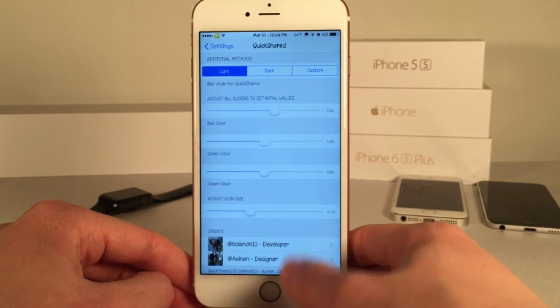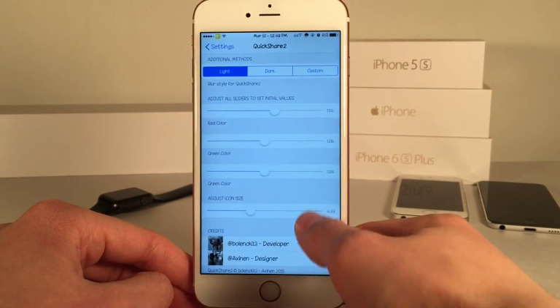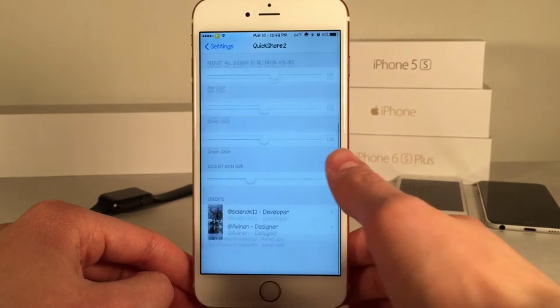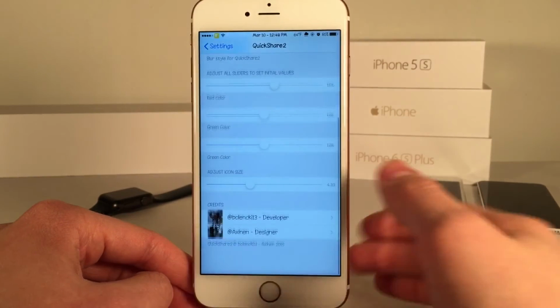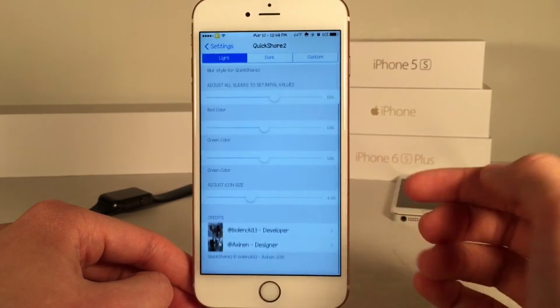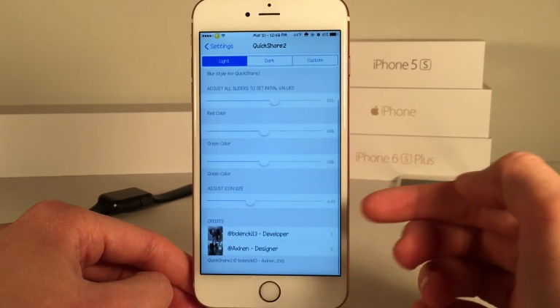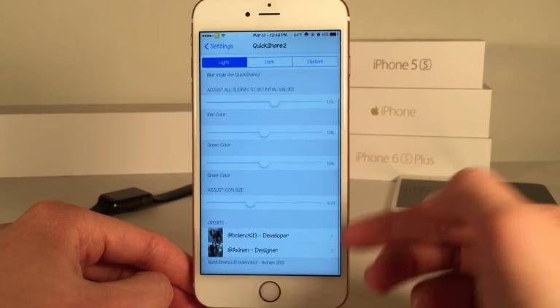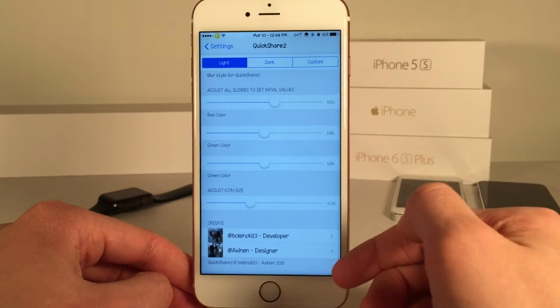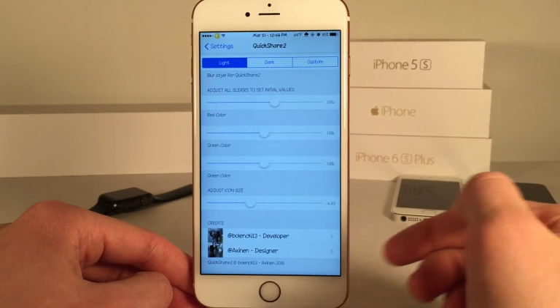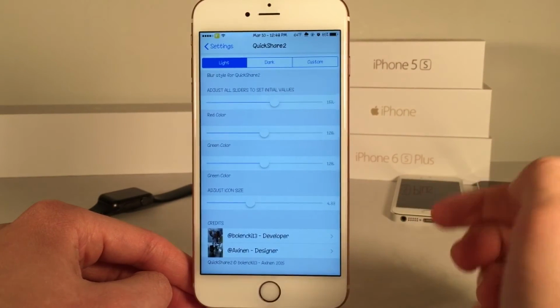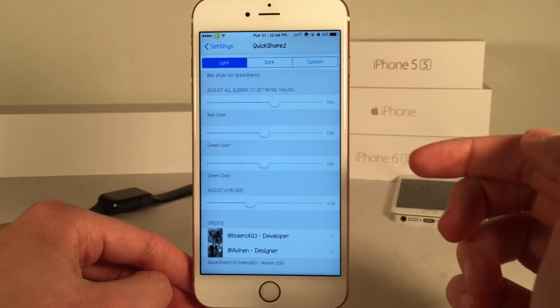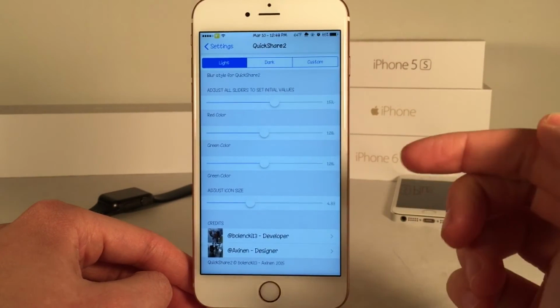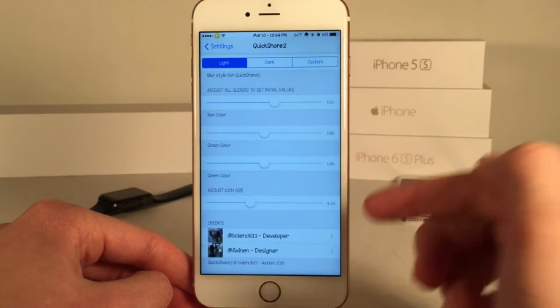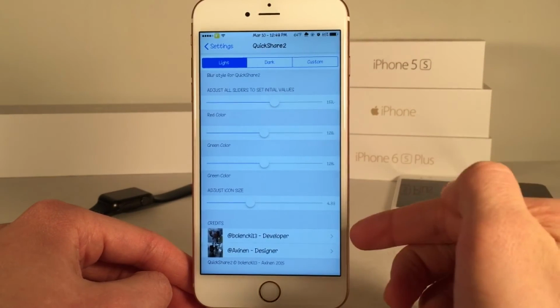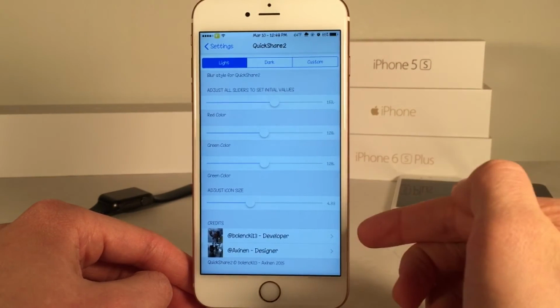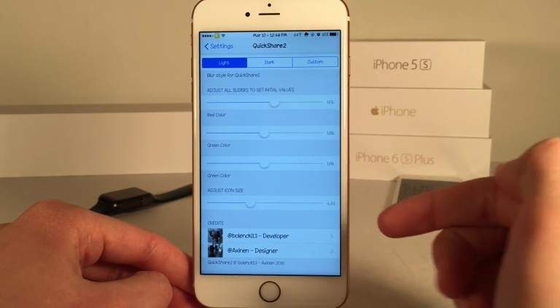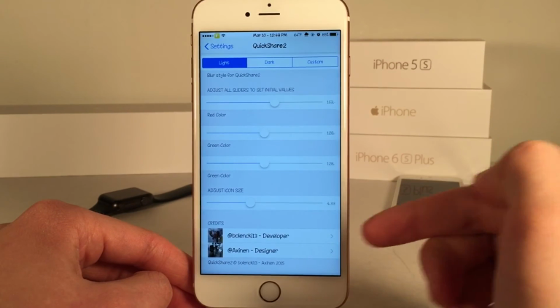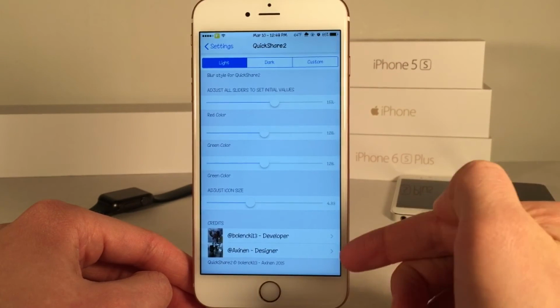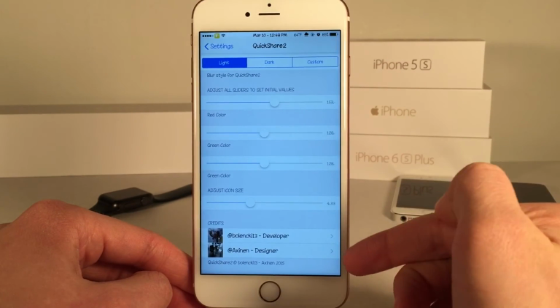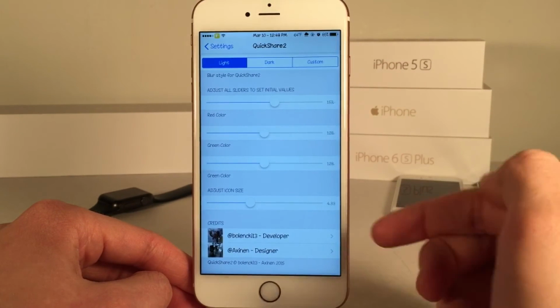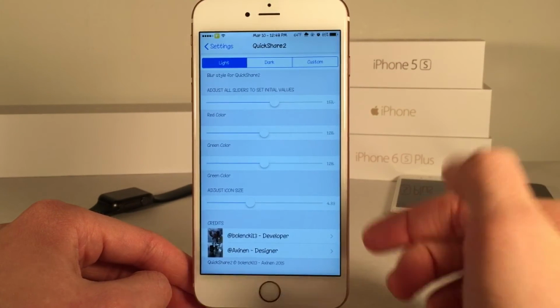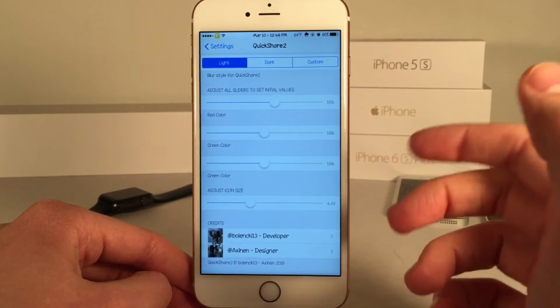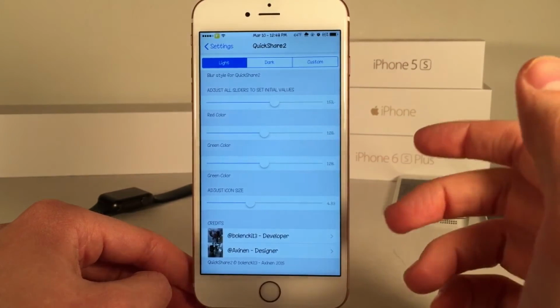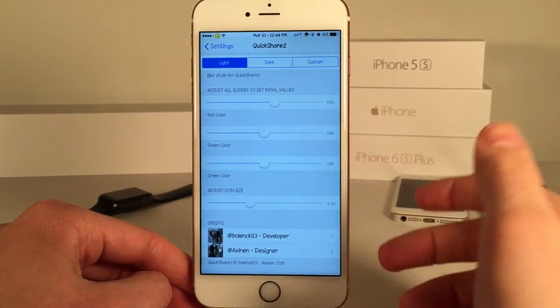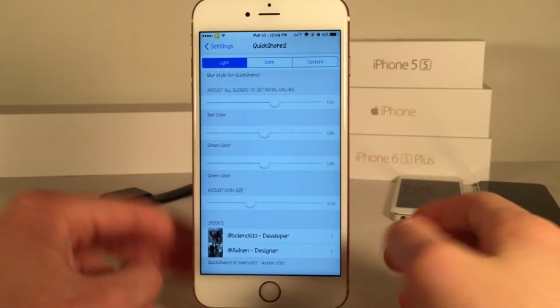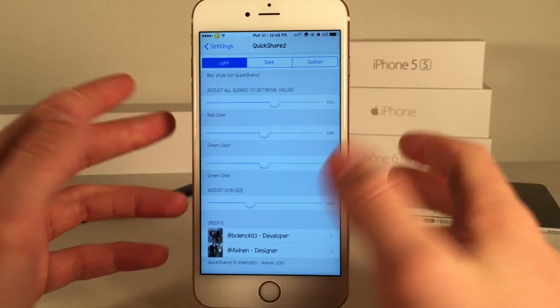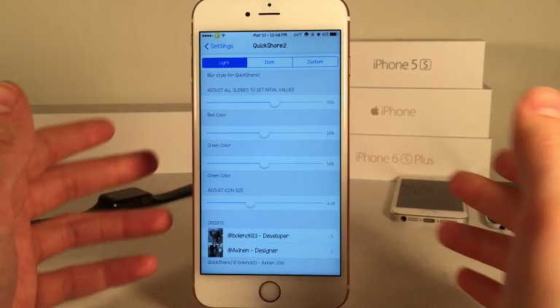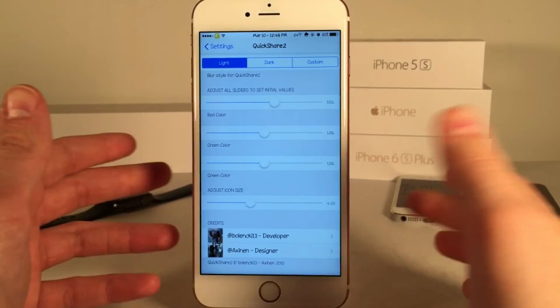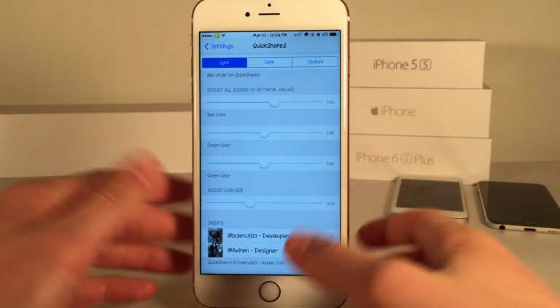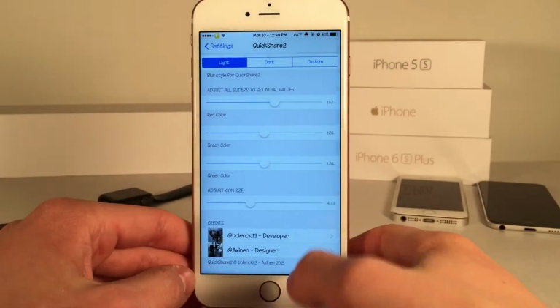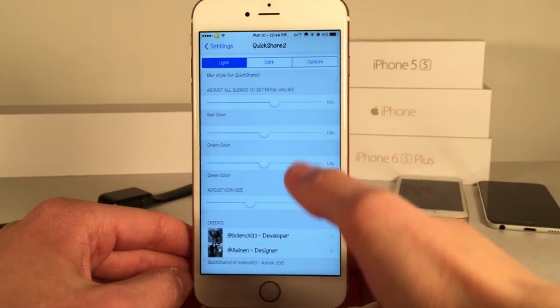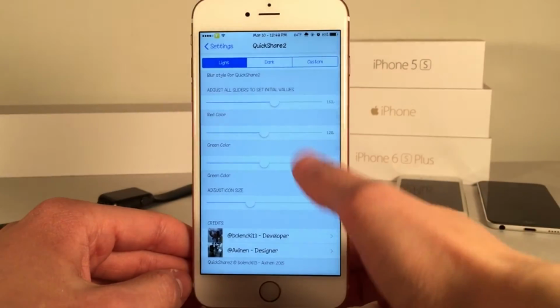Down here we also have some credits where you can follow the developer and the designer on Twitter and give them some support.